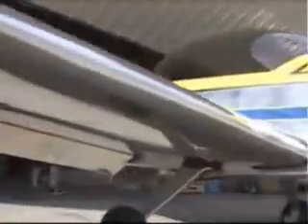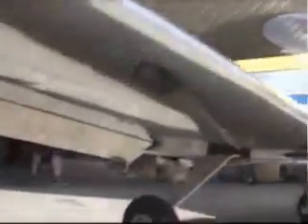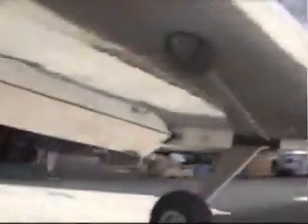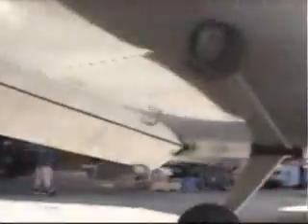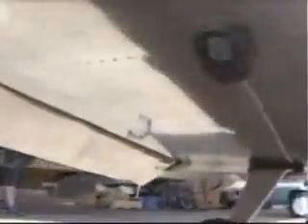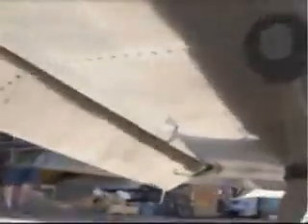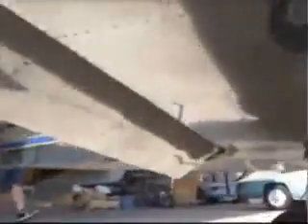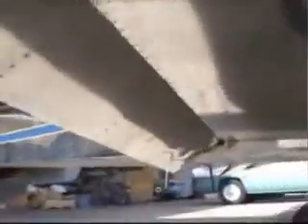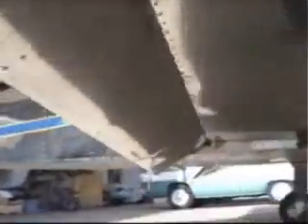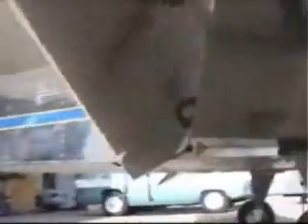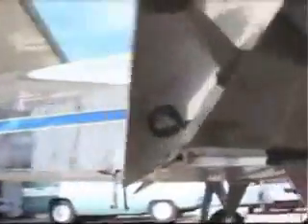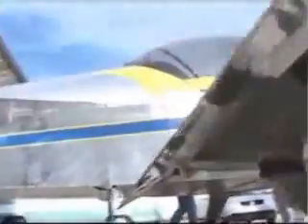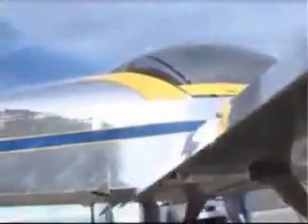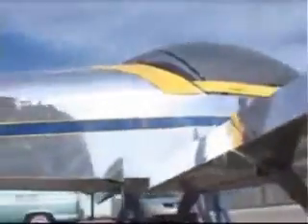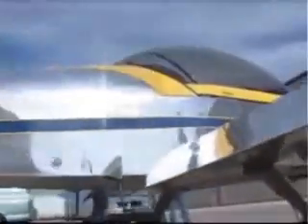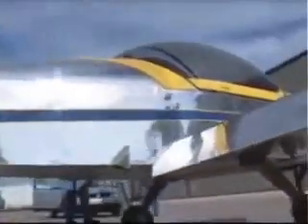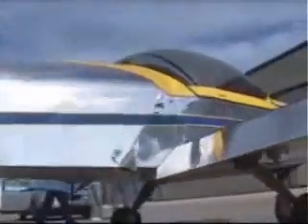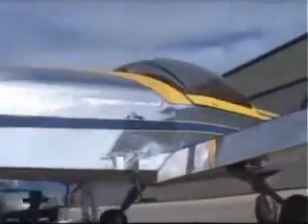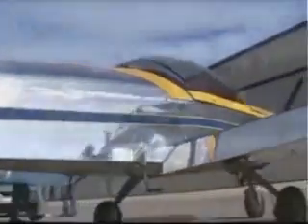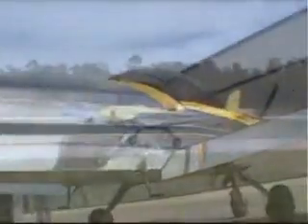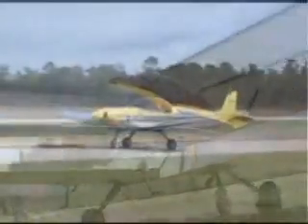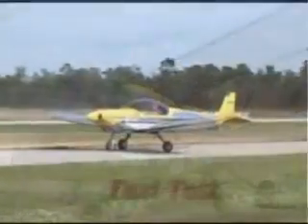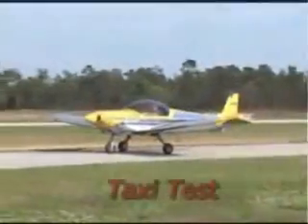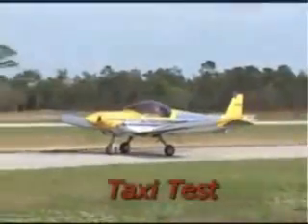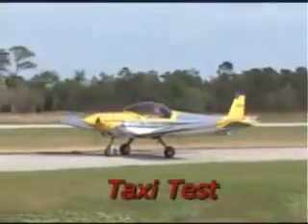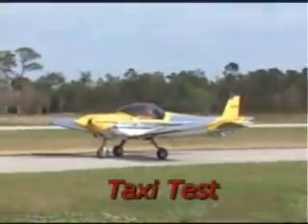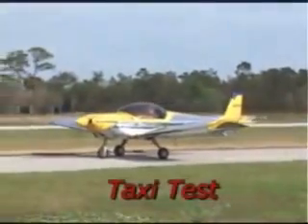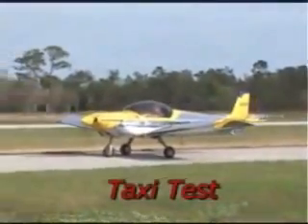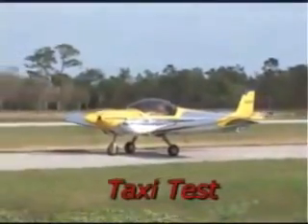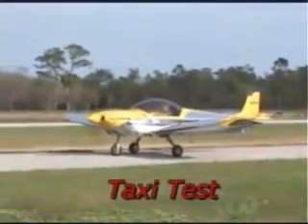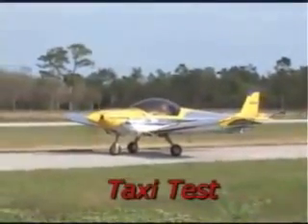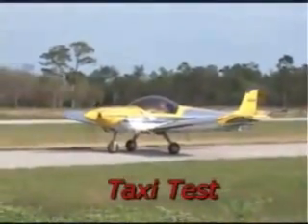The Zodiac CH-601XL, or simply the Zodiac XL, includes a new wing design.